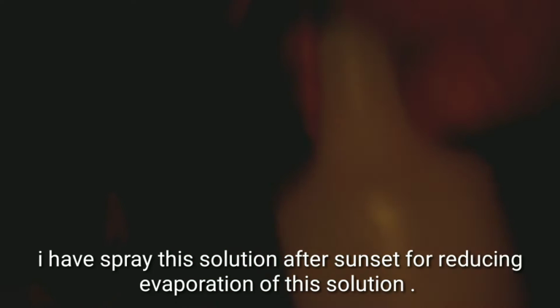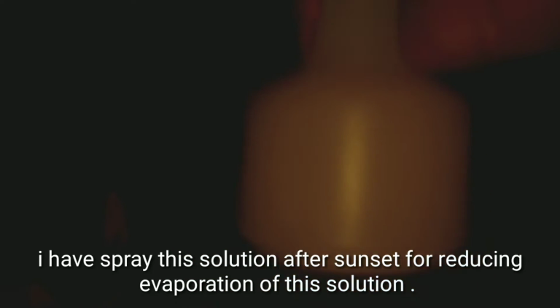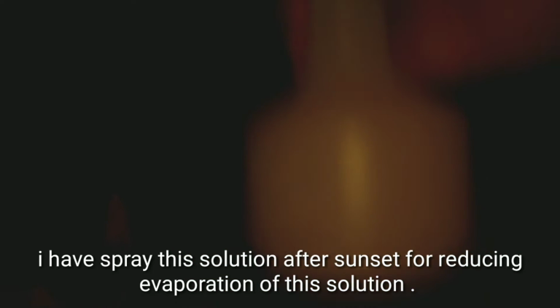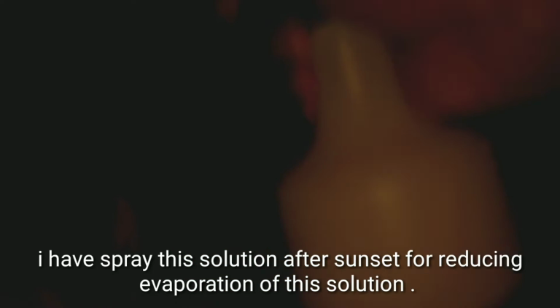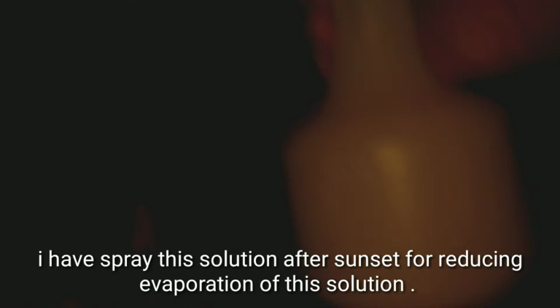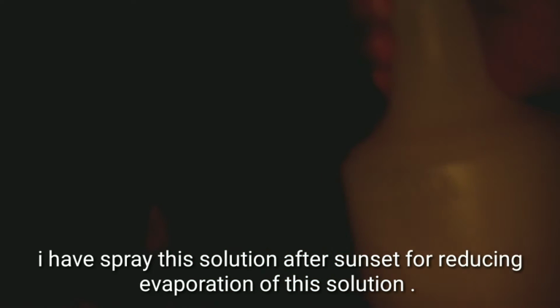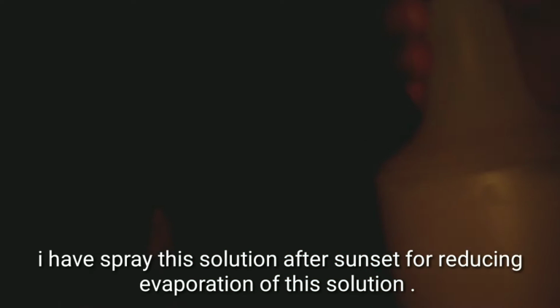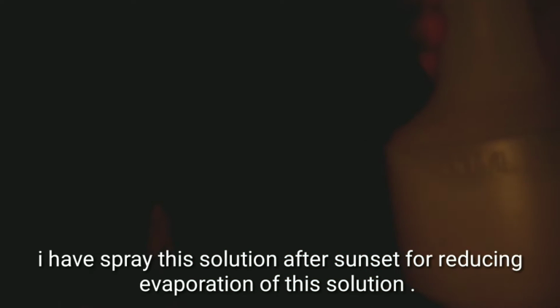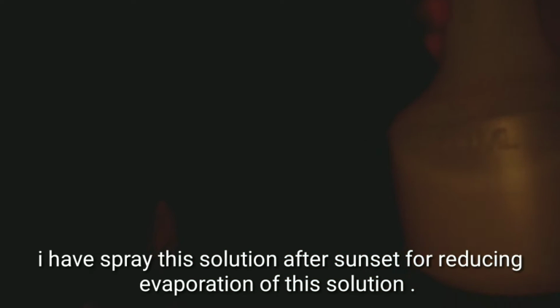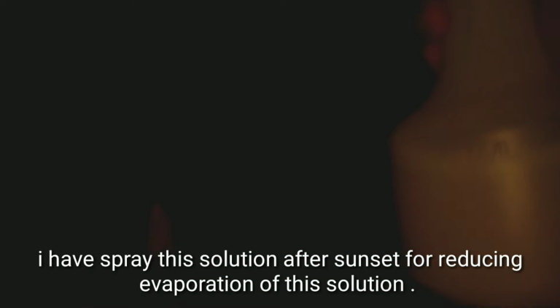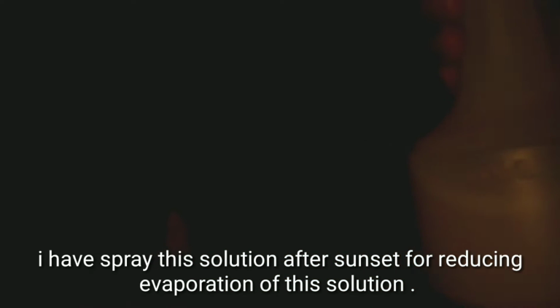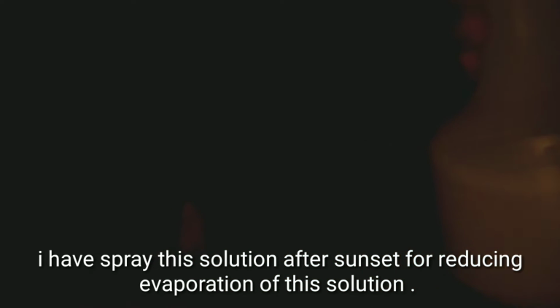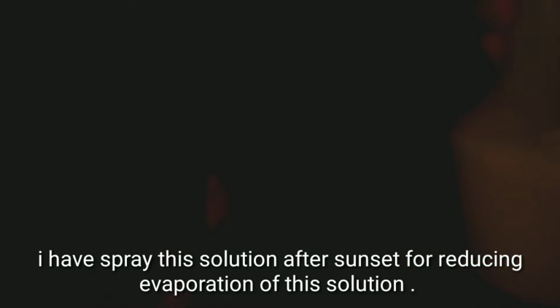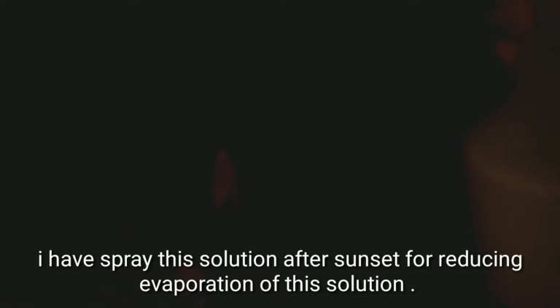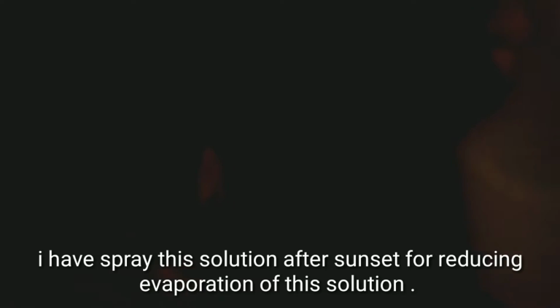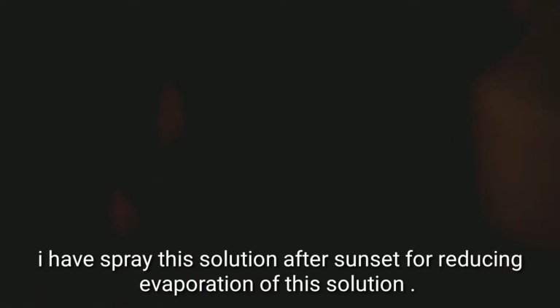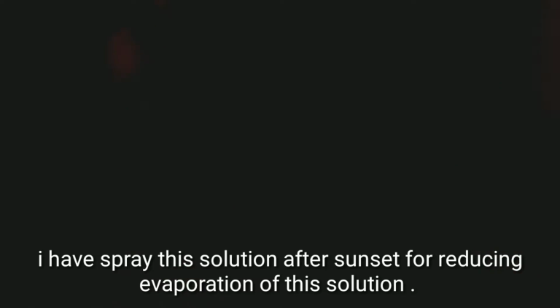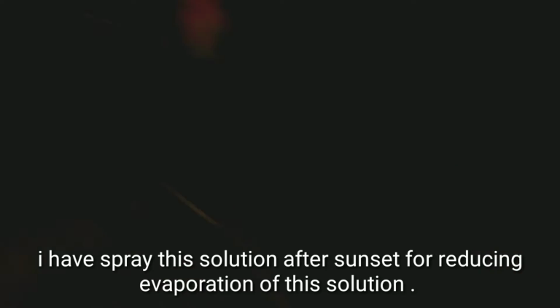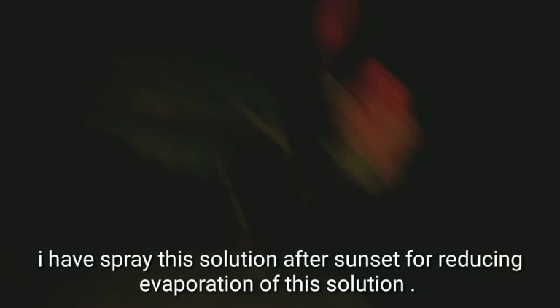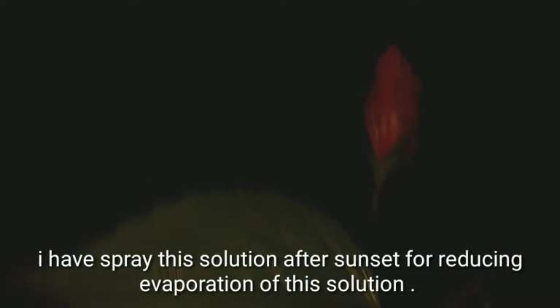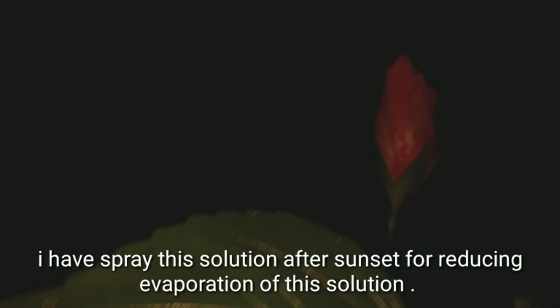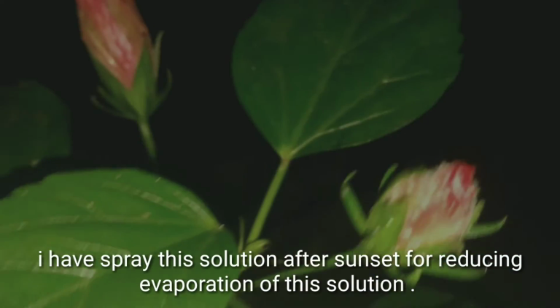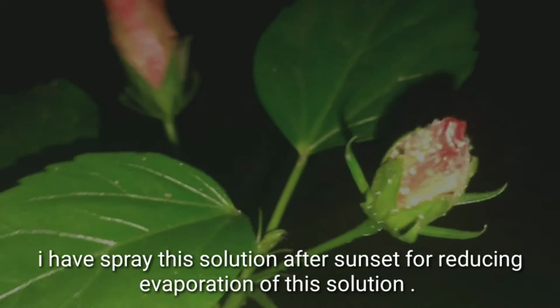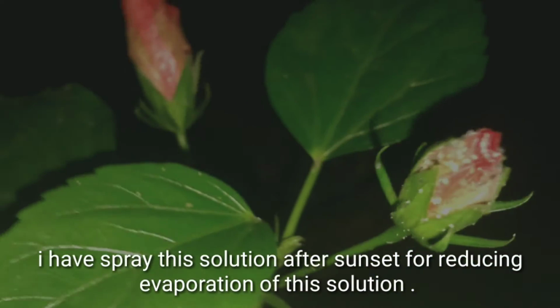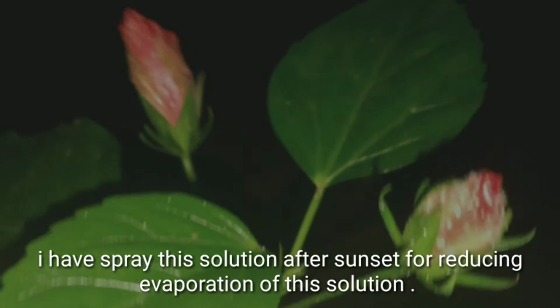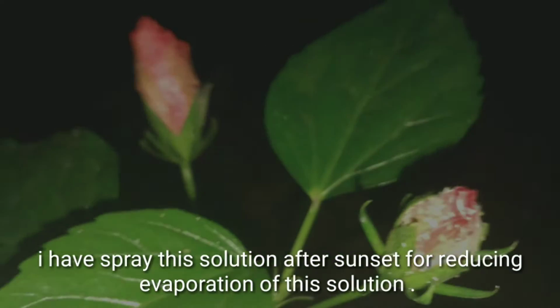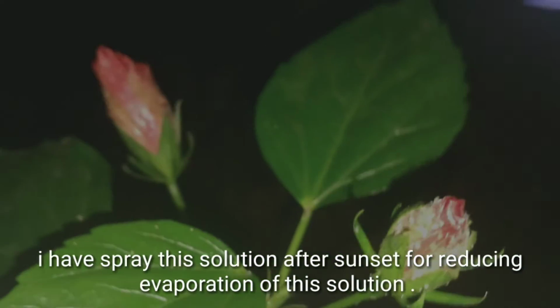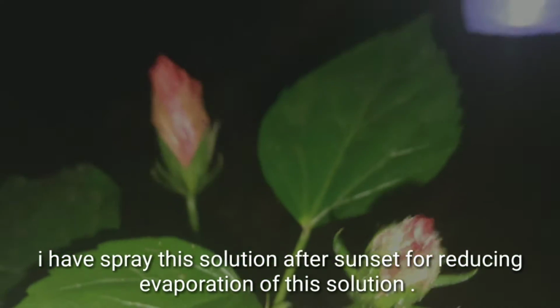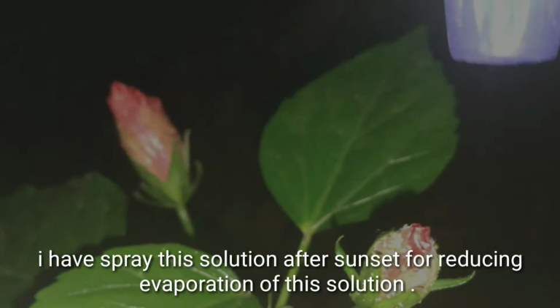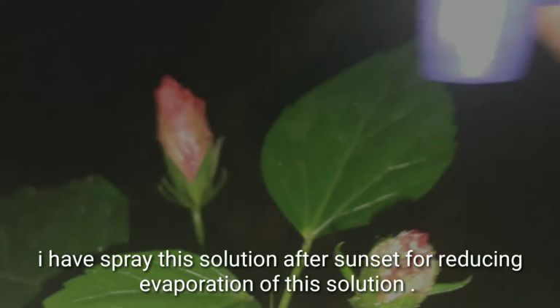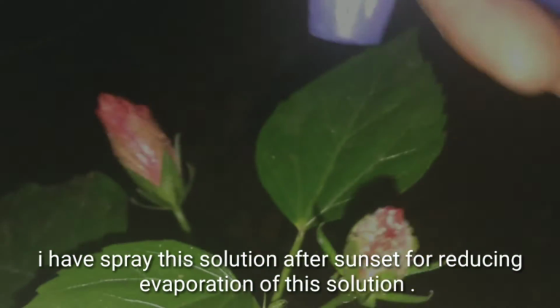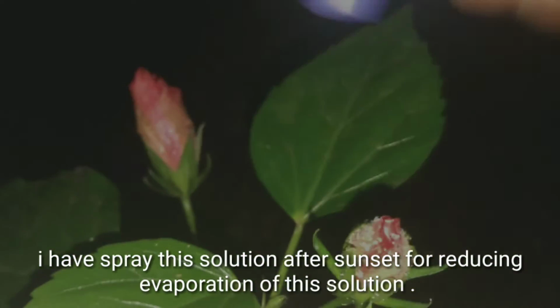I shall spray this solution after sunset for reducing evaporation of the solution.